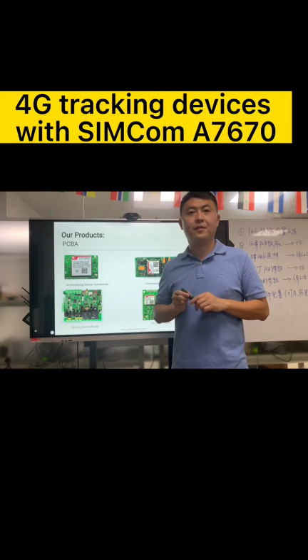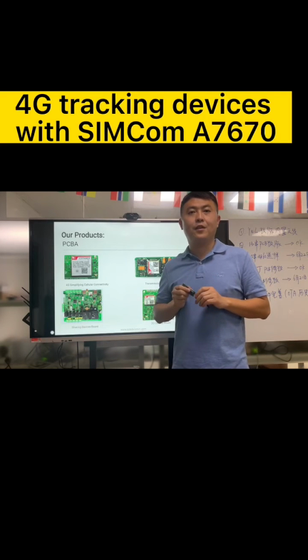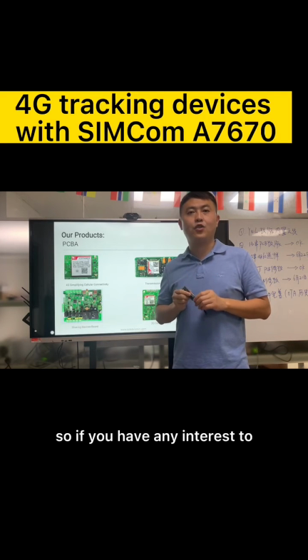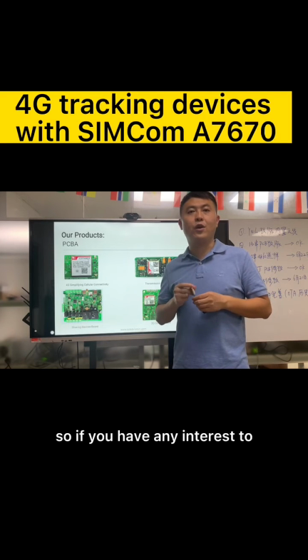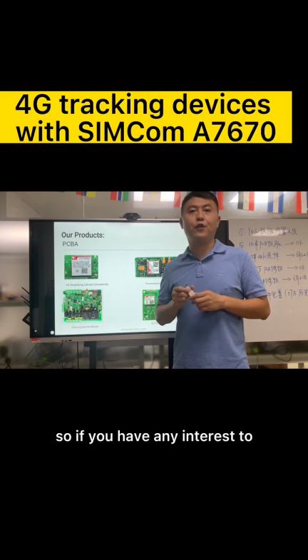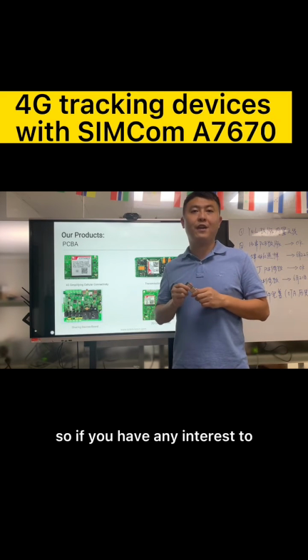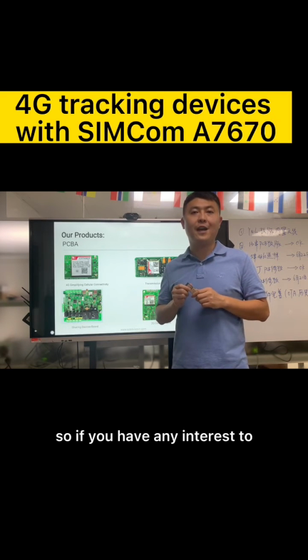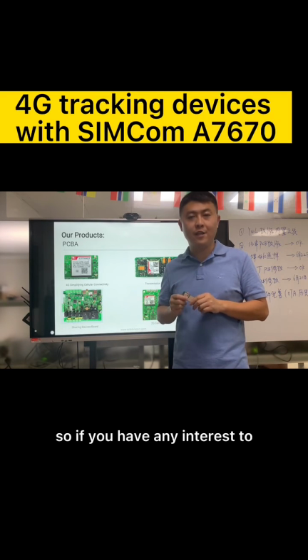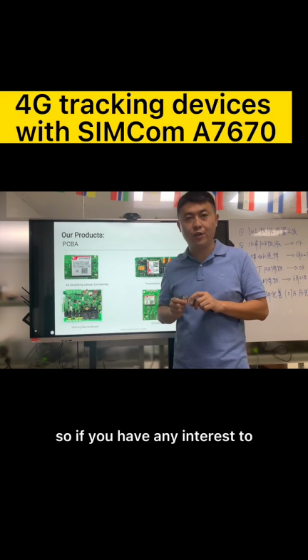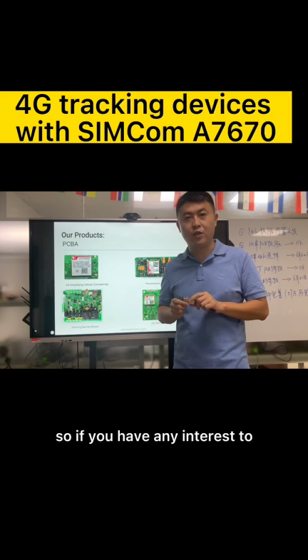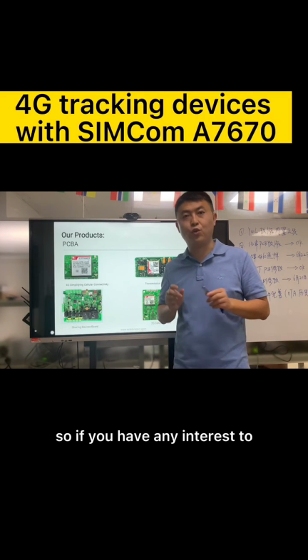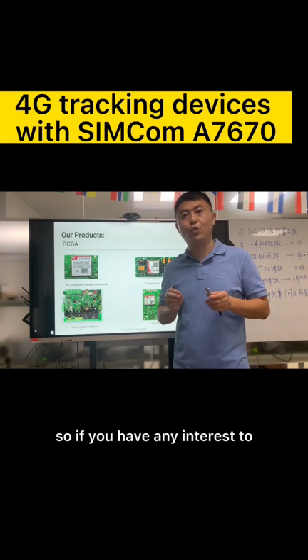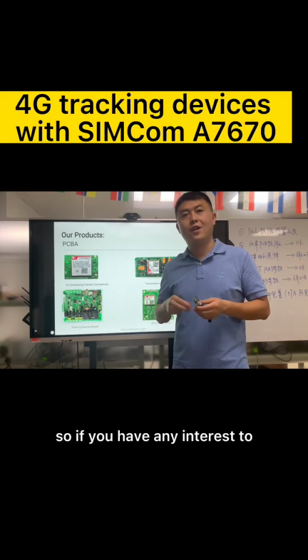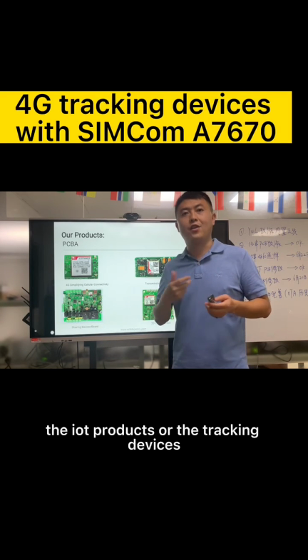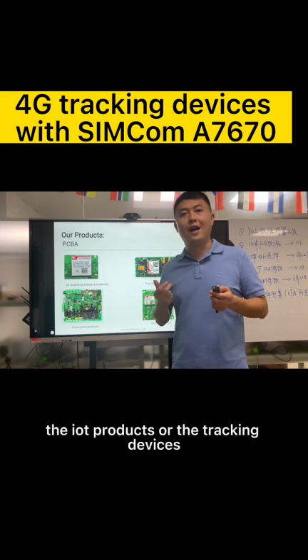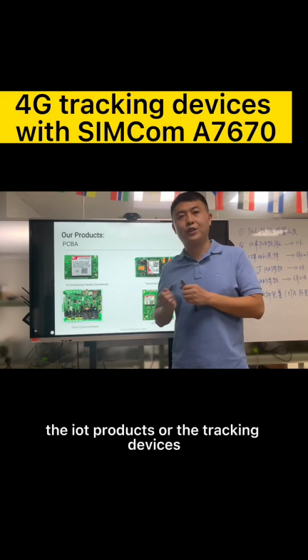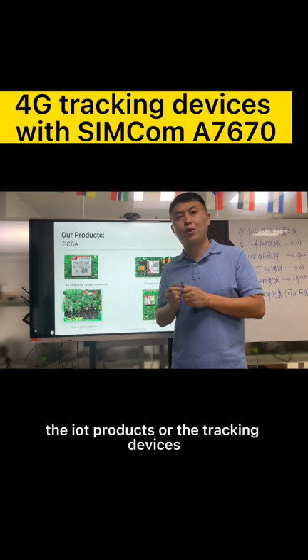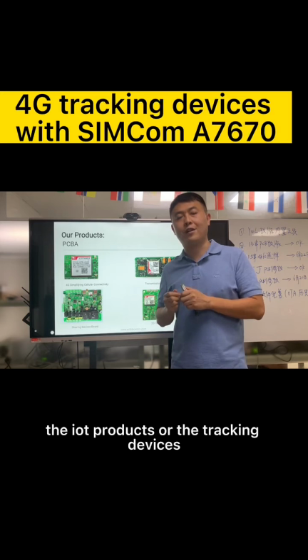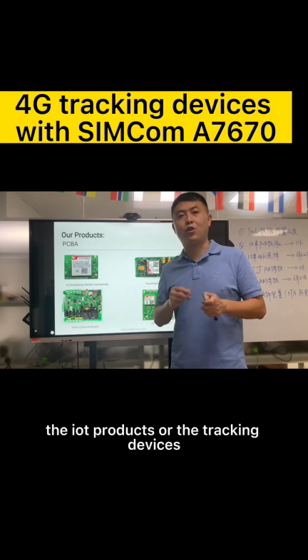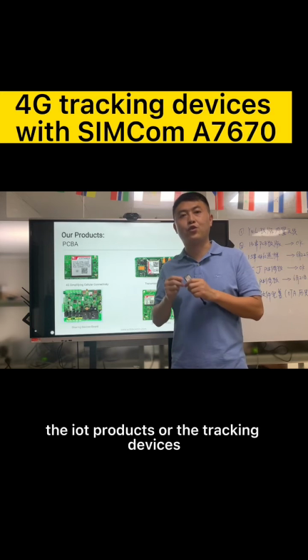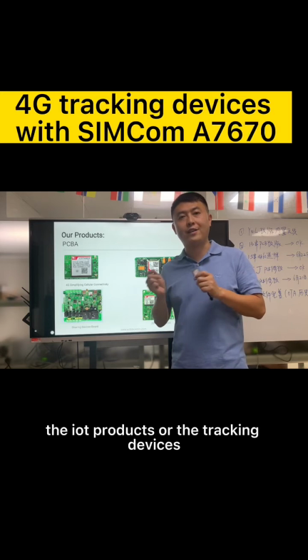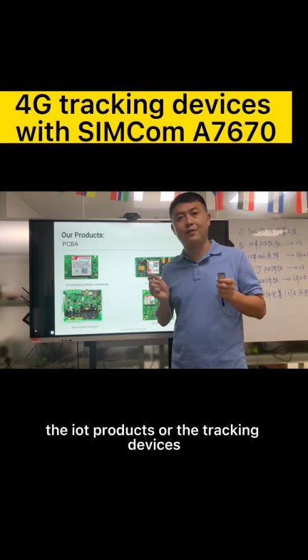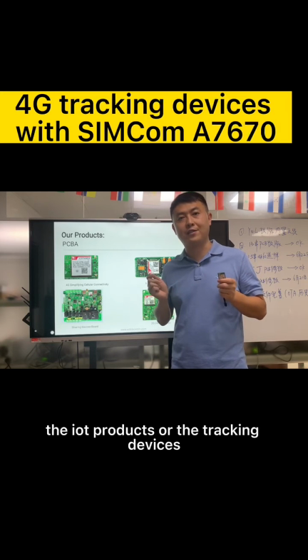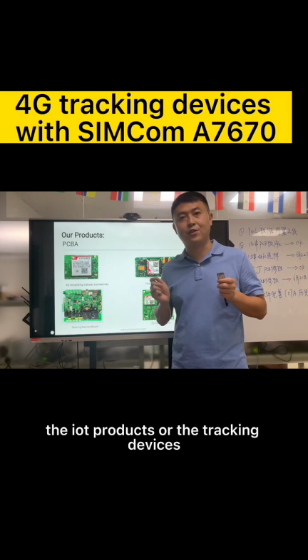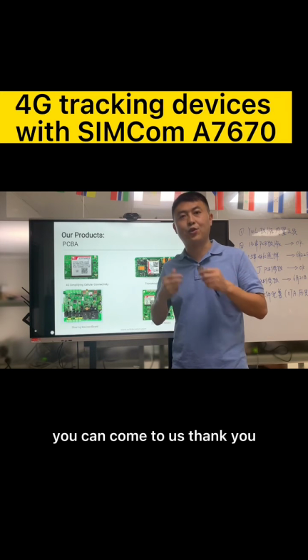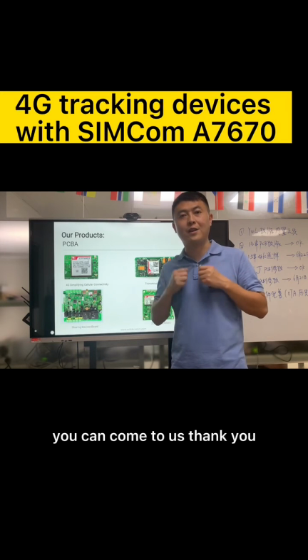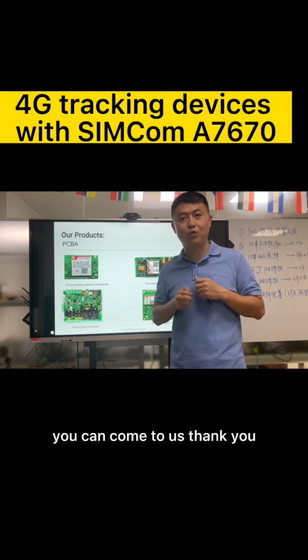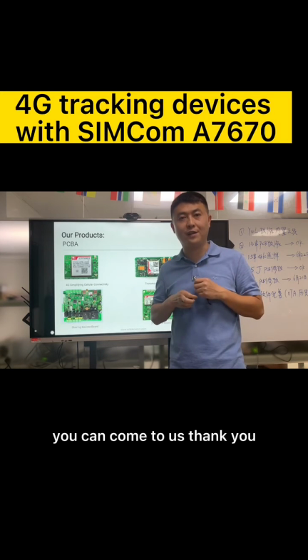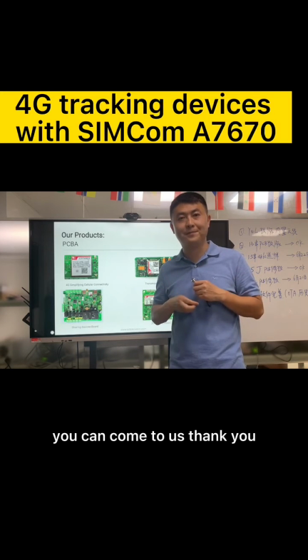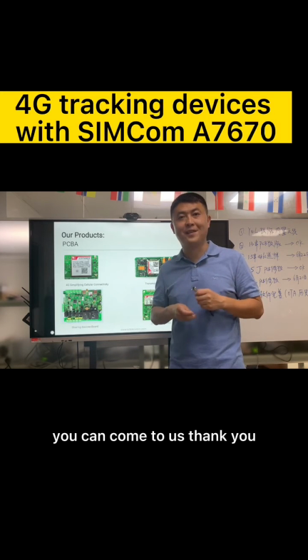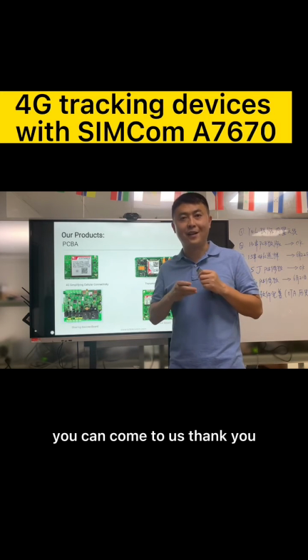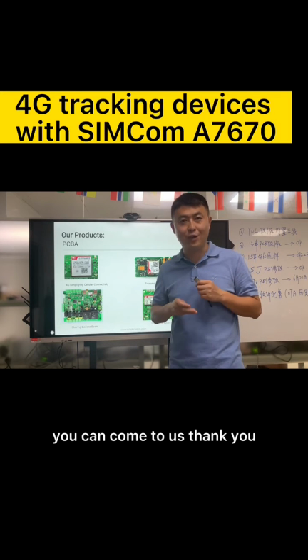If you have any interest in IoT products or tracking devices, you can come to us. Thank you.